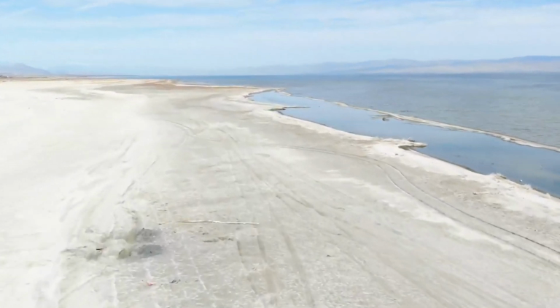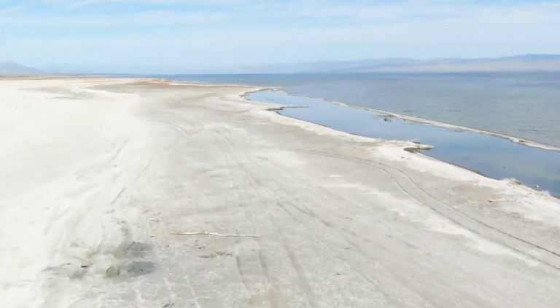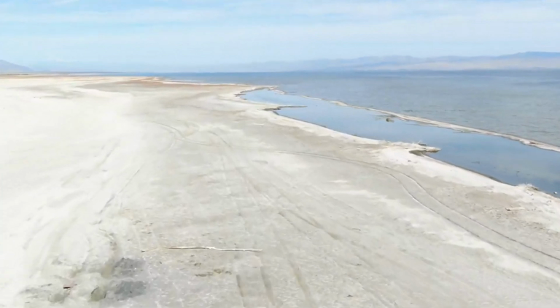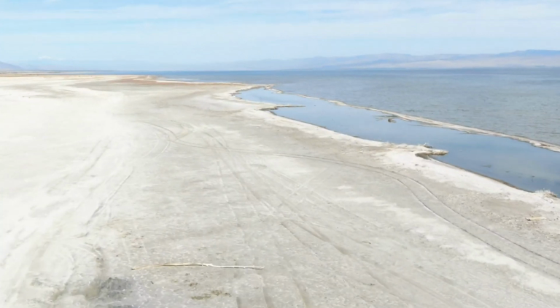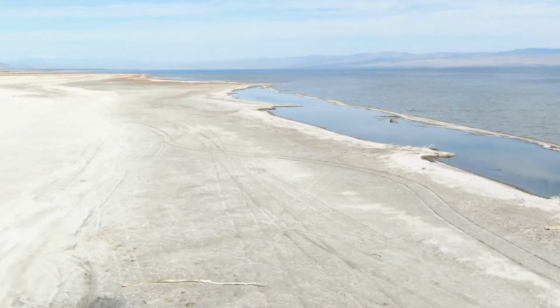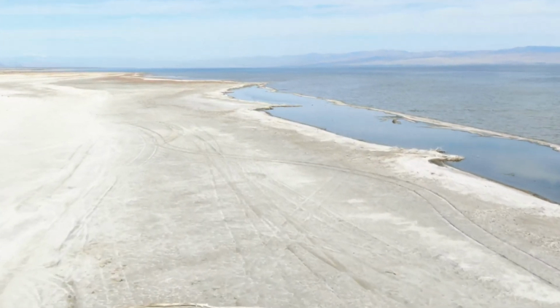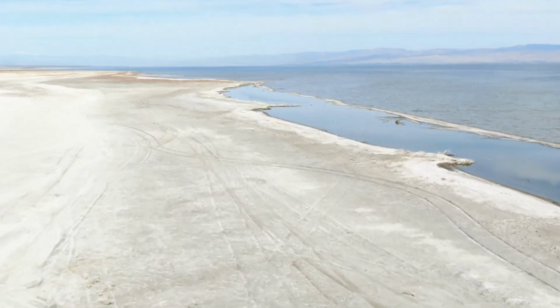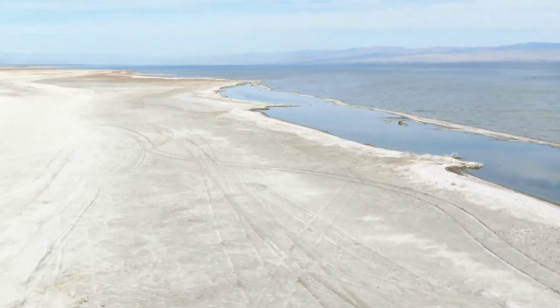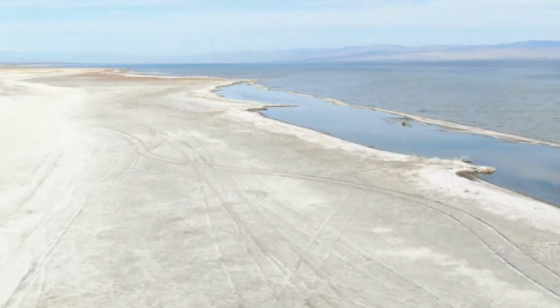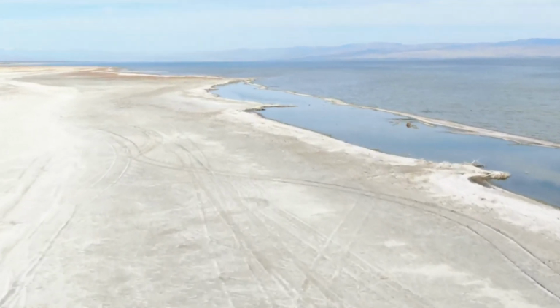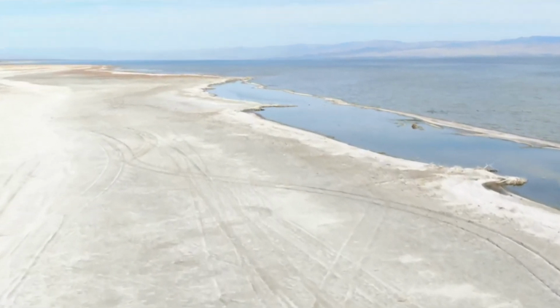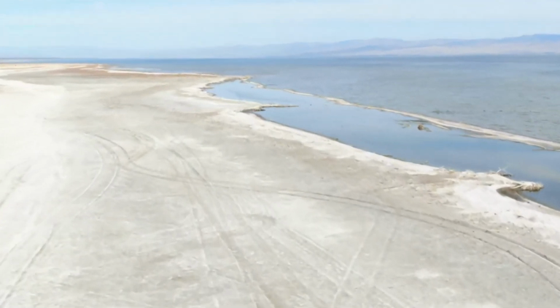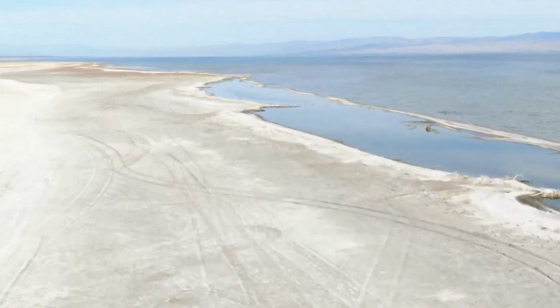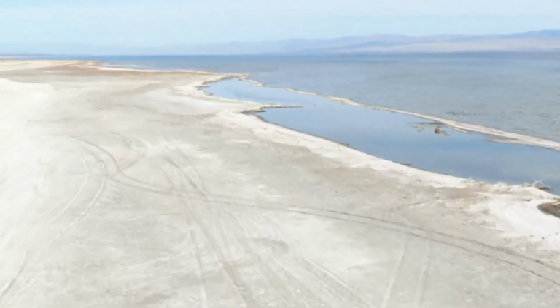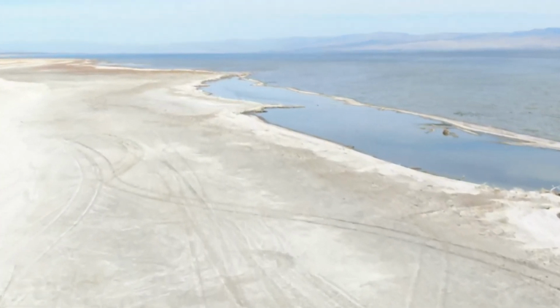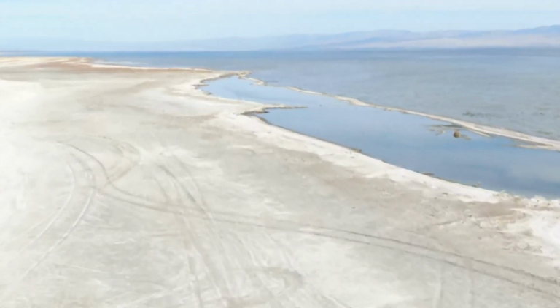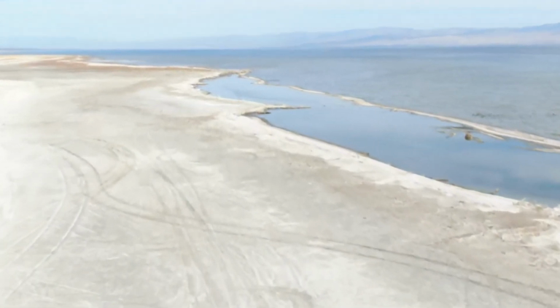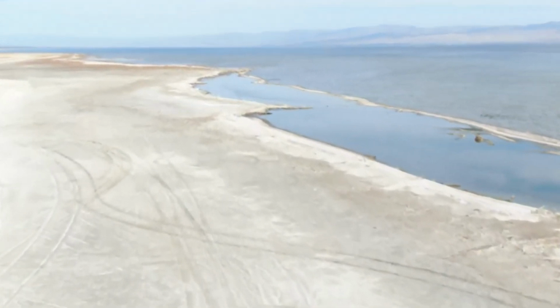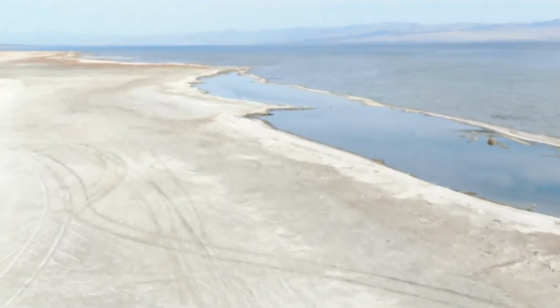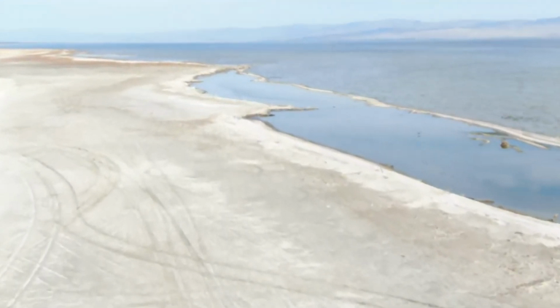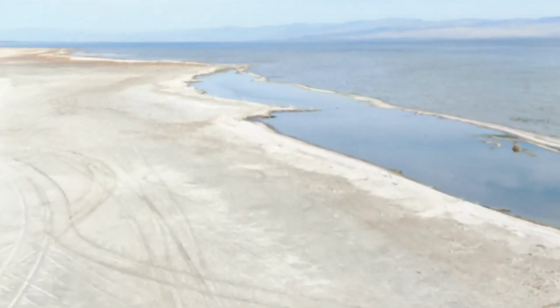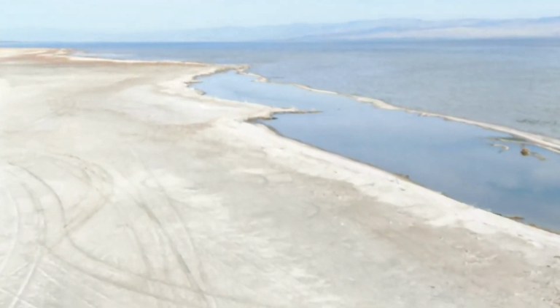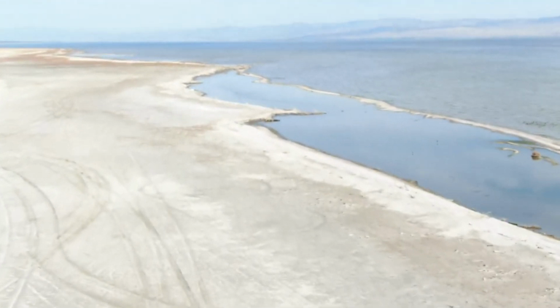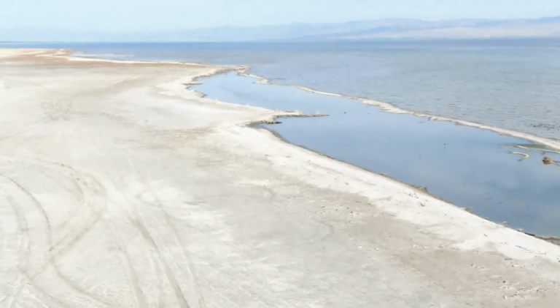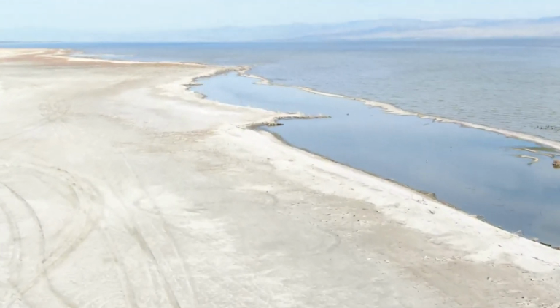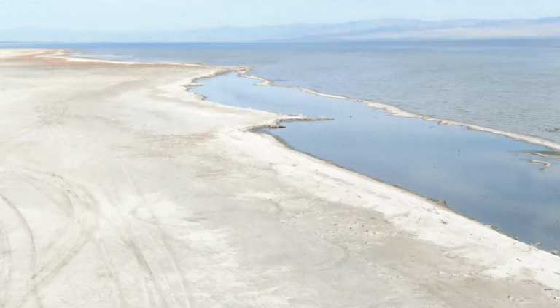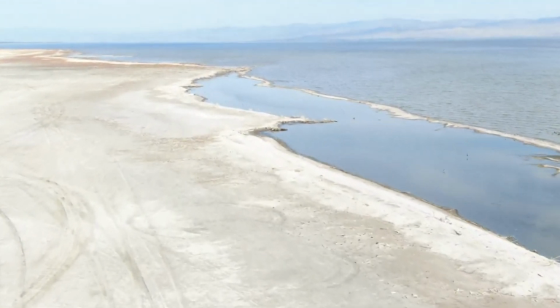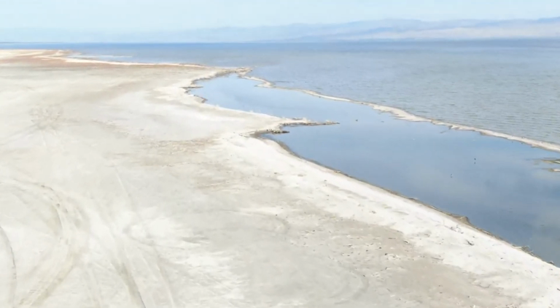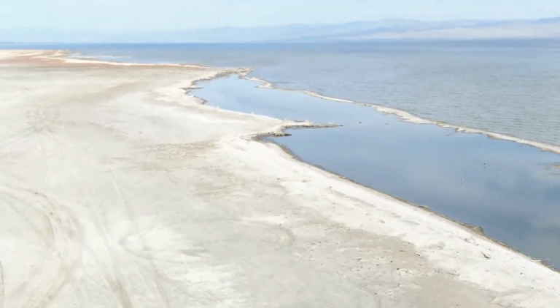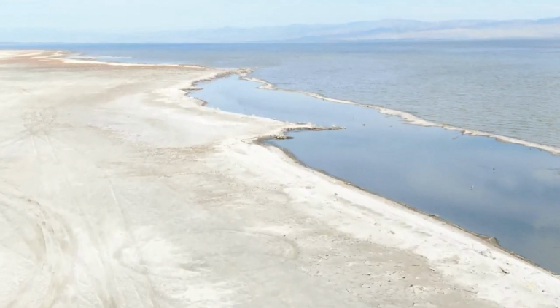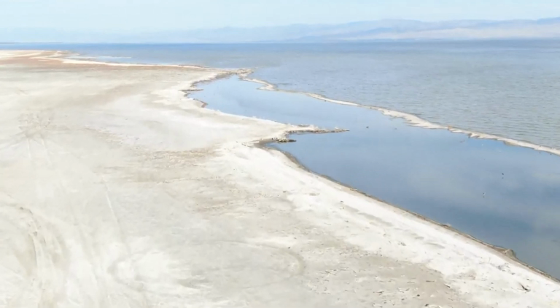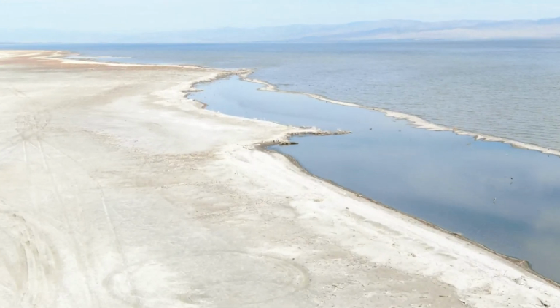Habitats can be brought back to life, and large amounts of playa could be permanently covered. Thank you for watching.